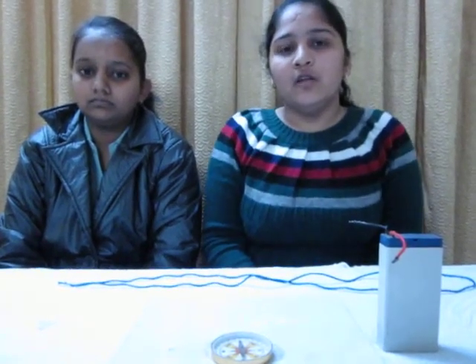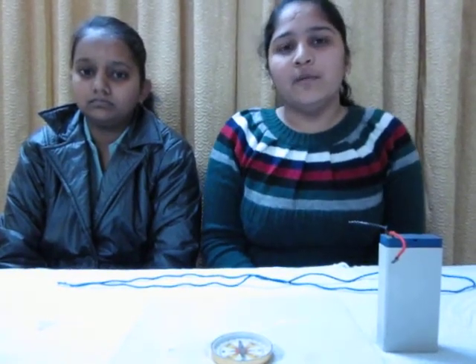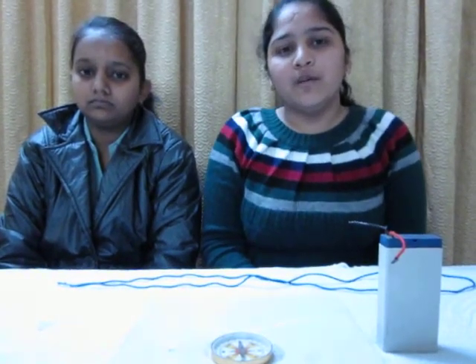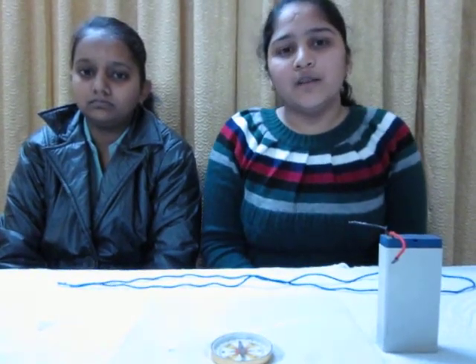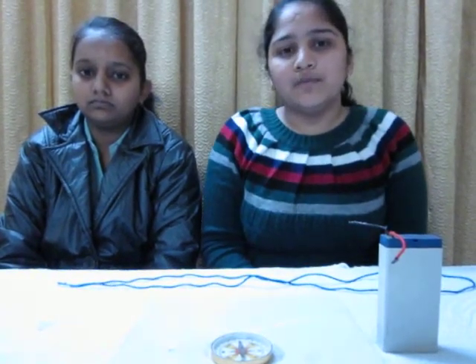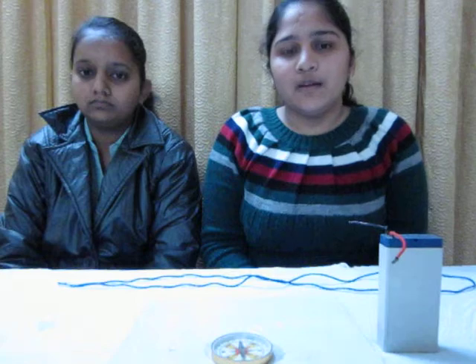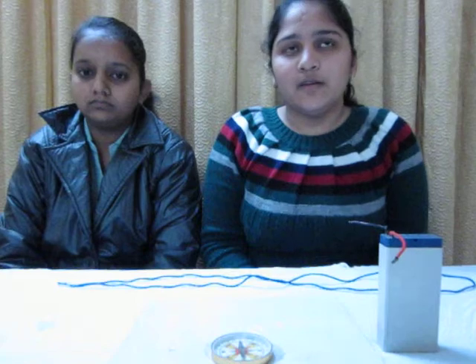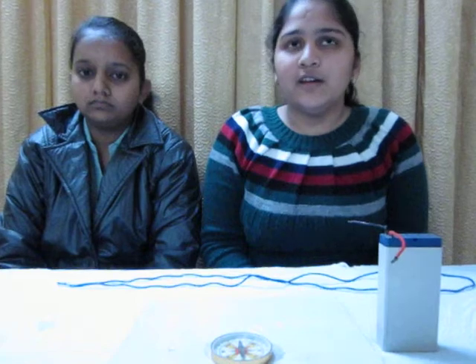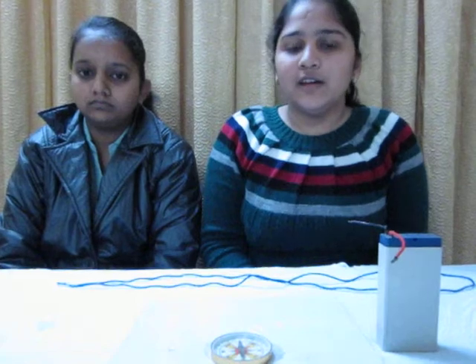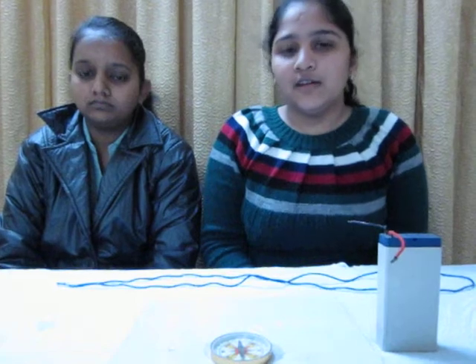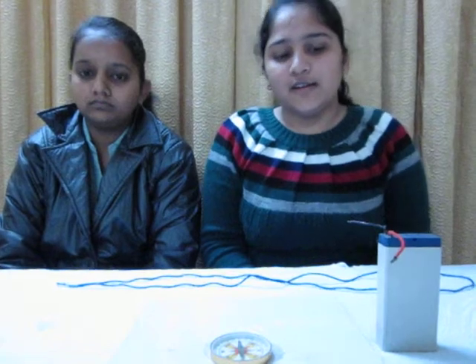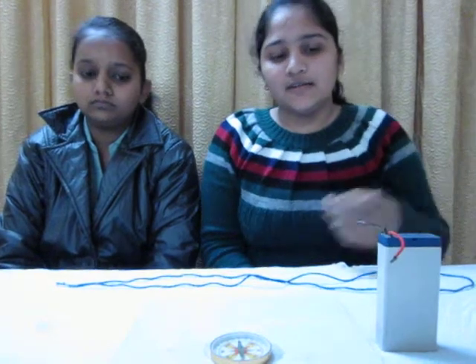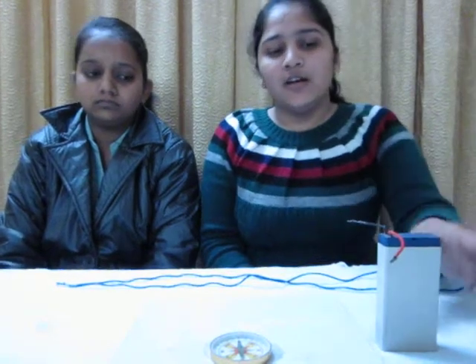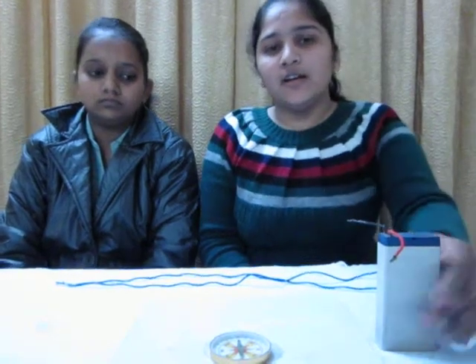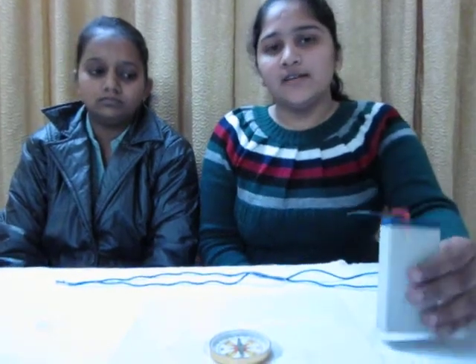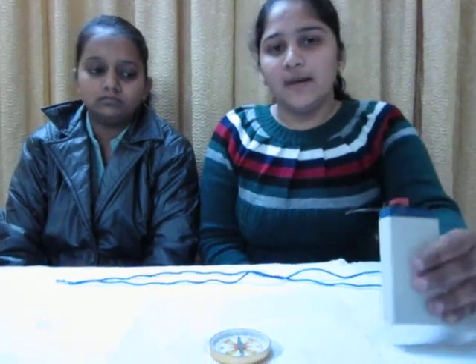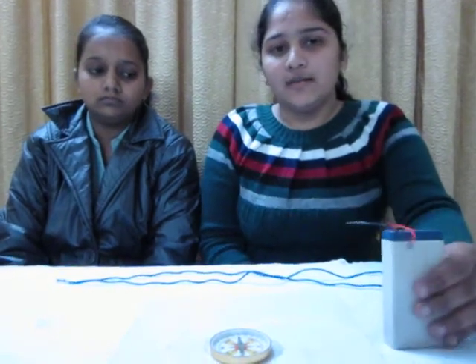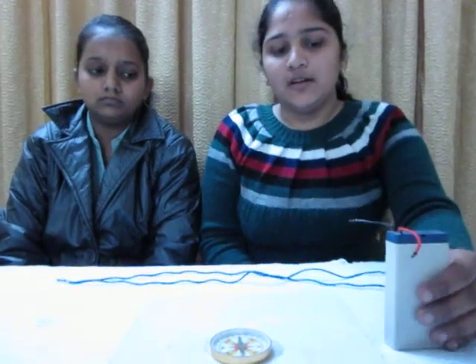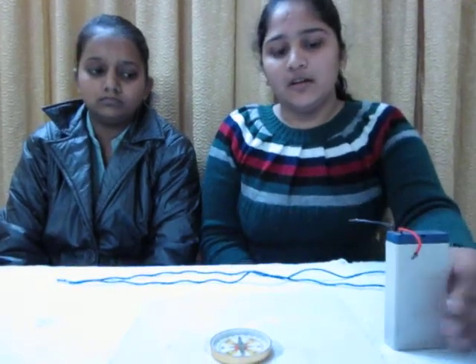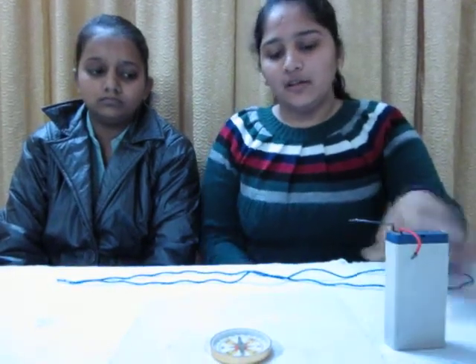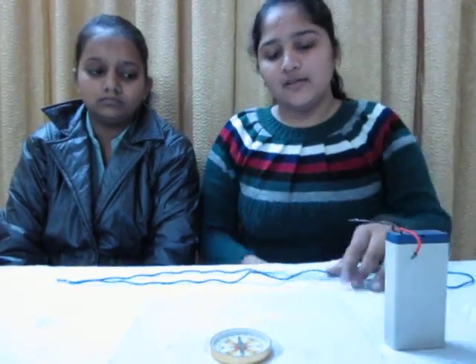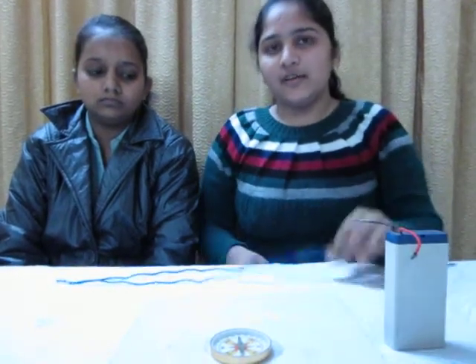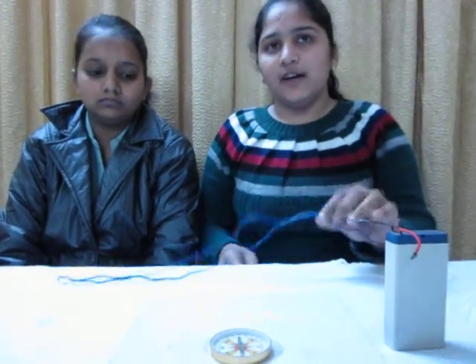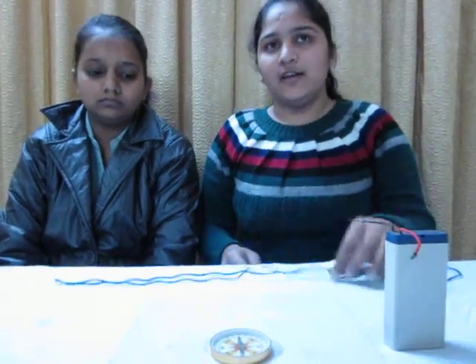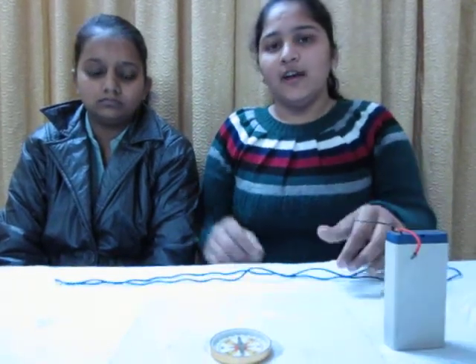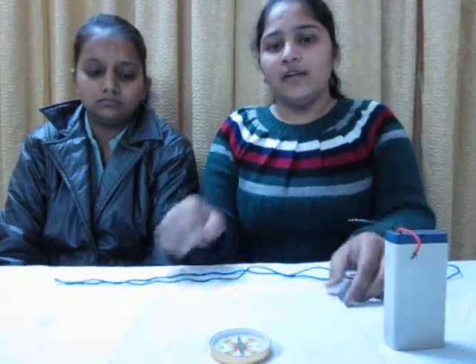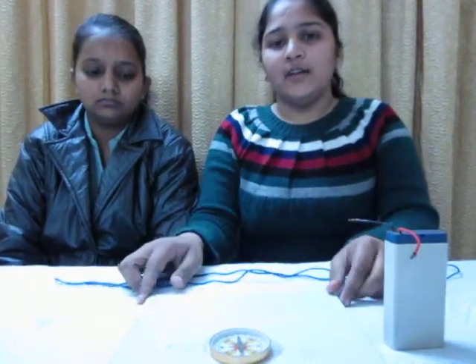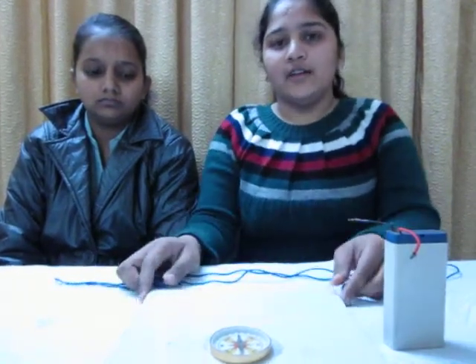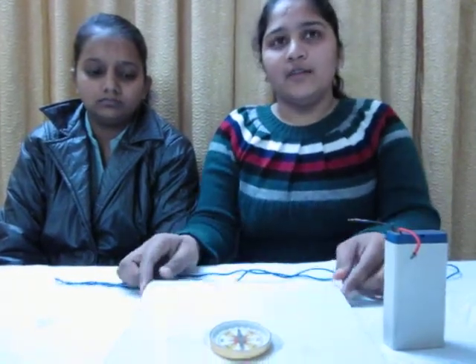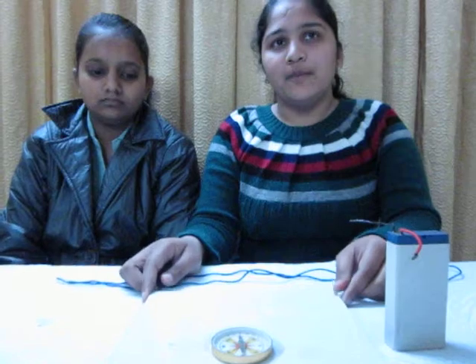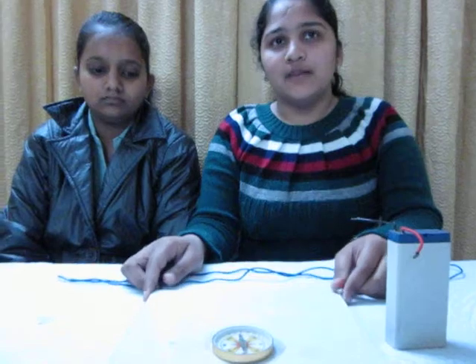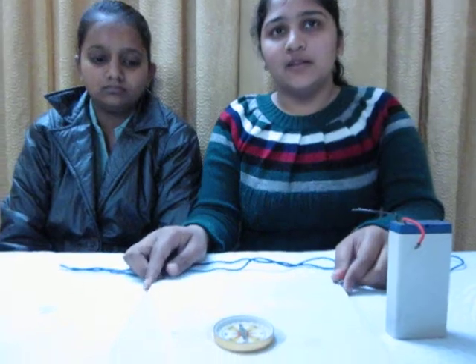To perform the experiment we need three things: a DC battery, a long straight wire, and a magnetic compass needle.